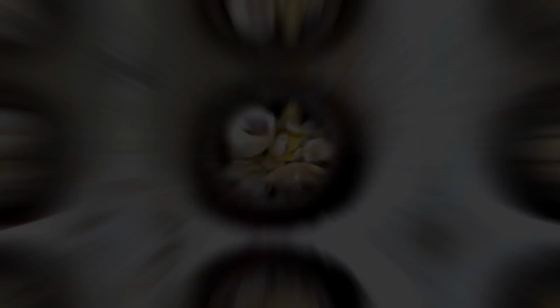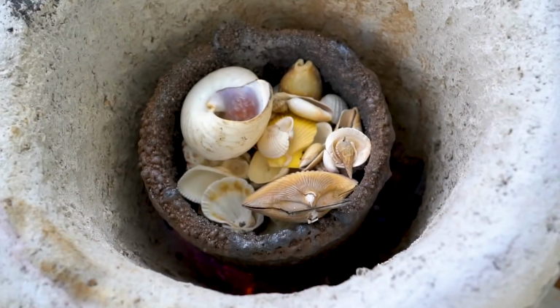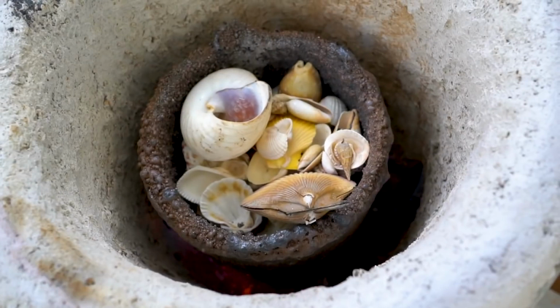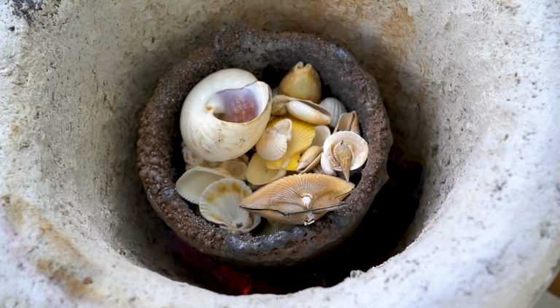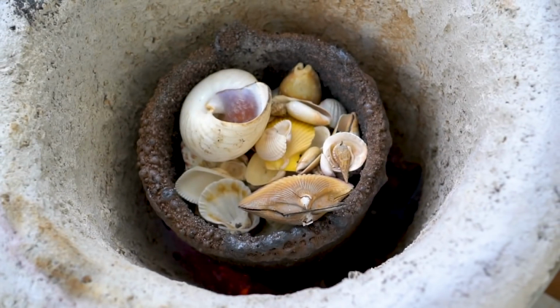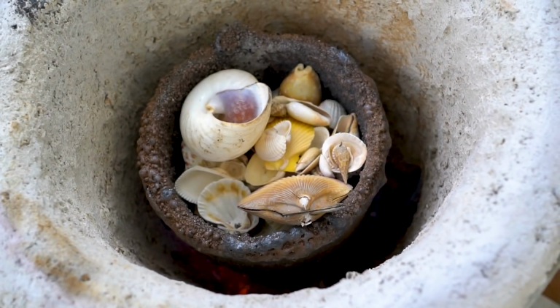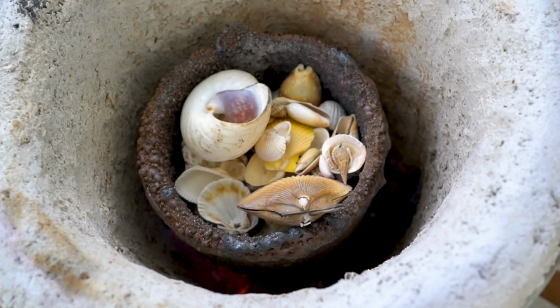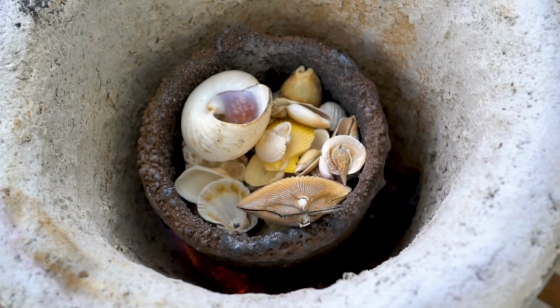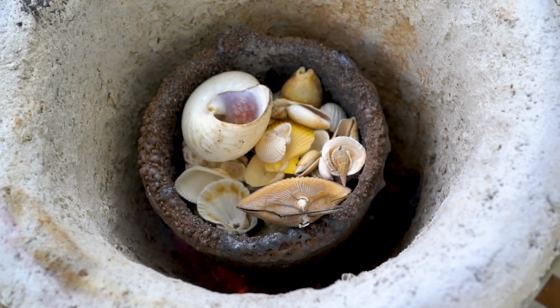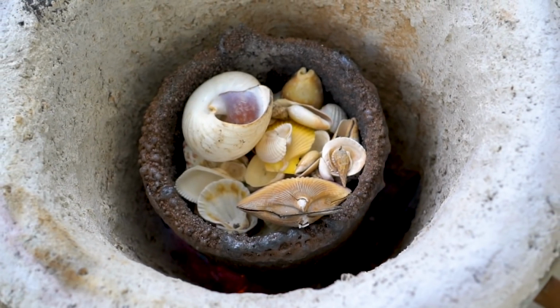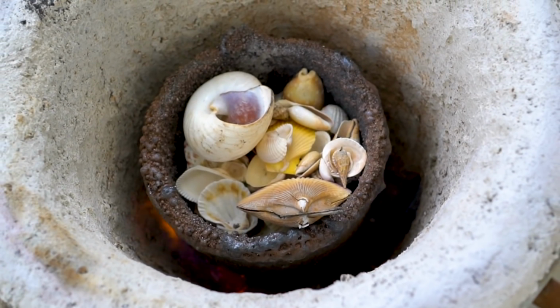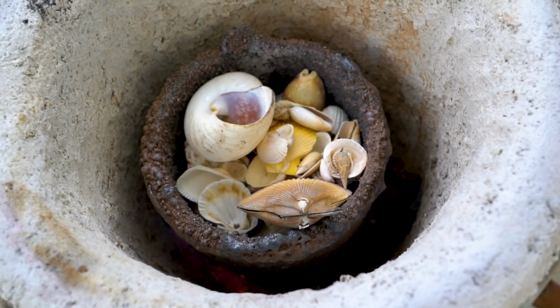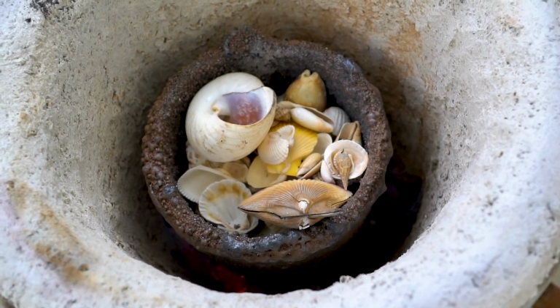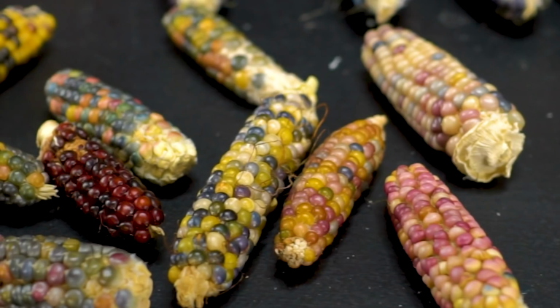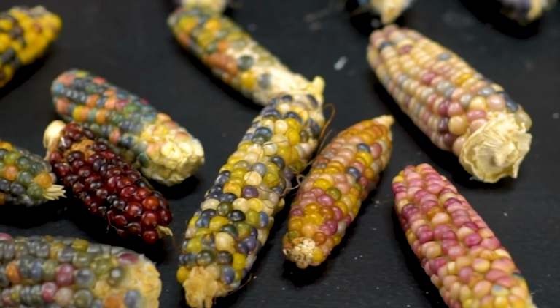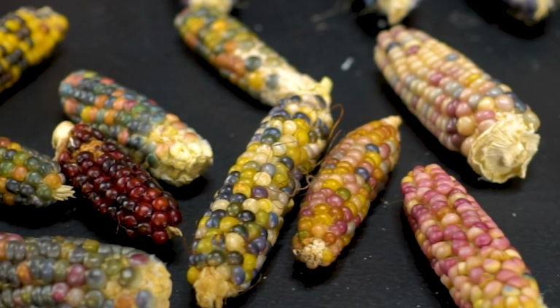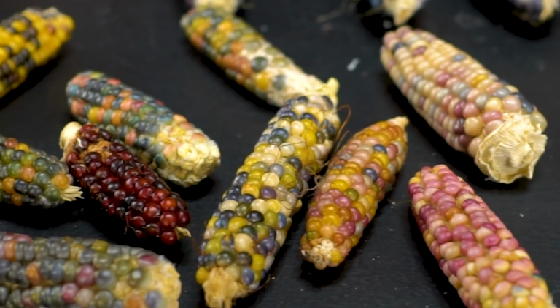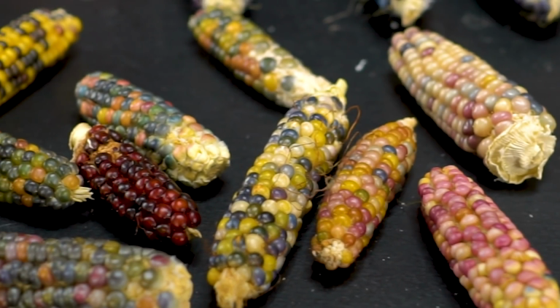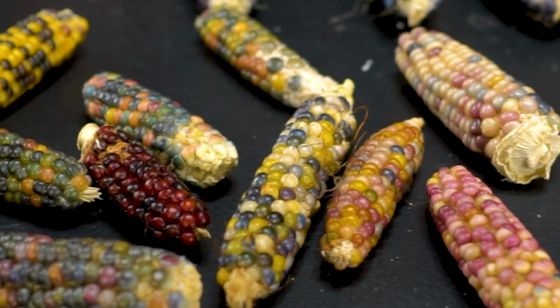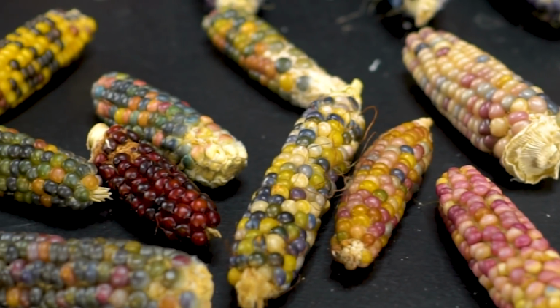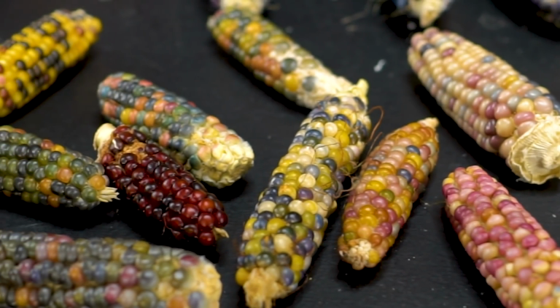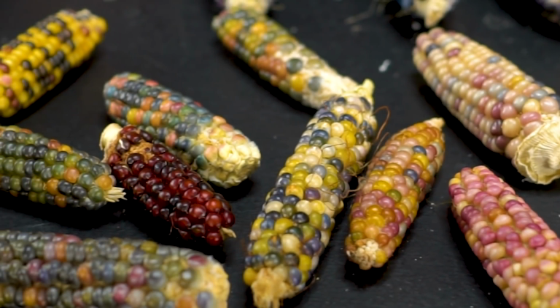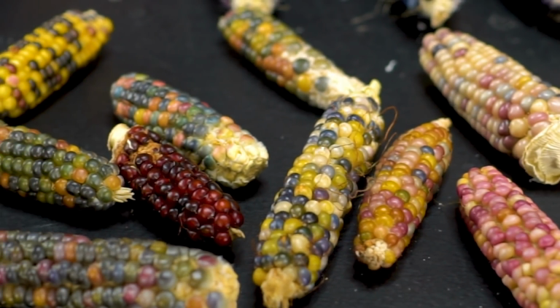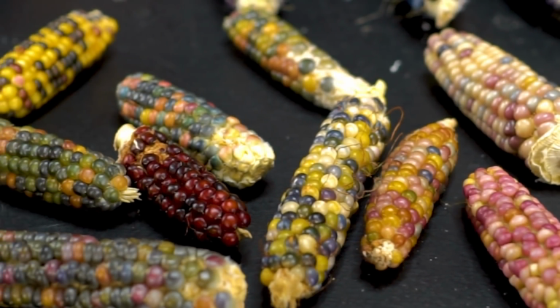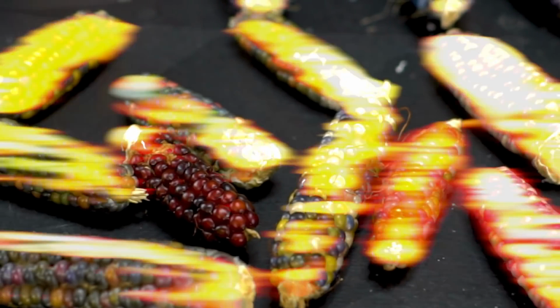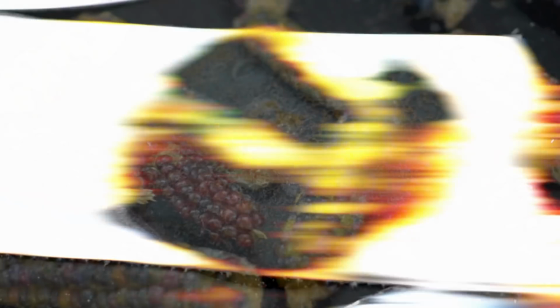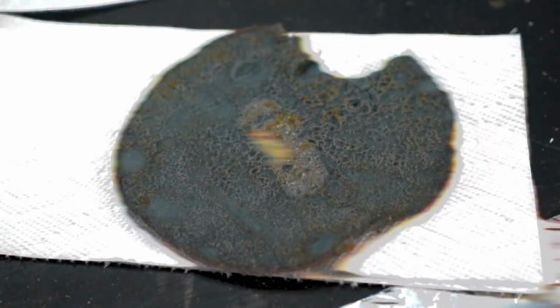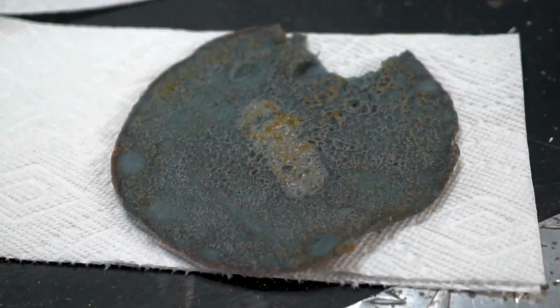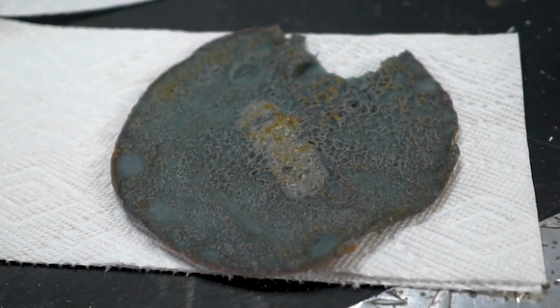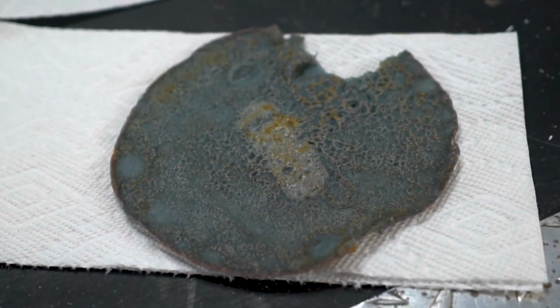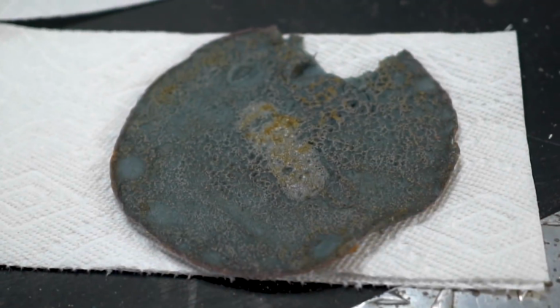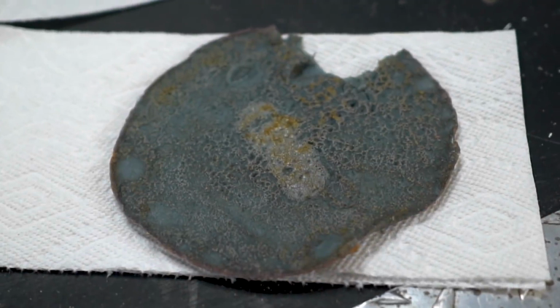In today's video, we're gonna see if we can use seashells and strangely colored corn to make some weird tortillas.